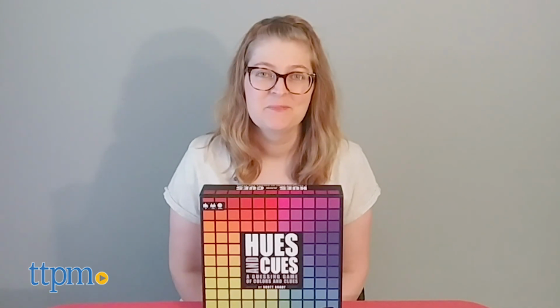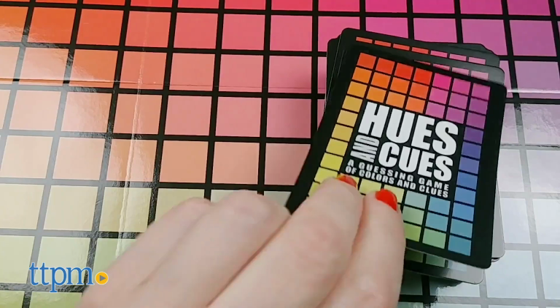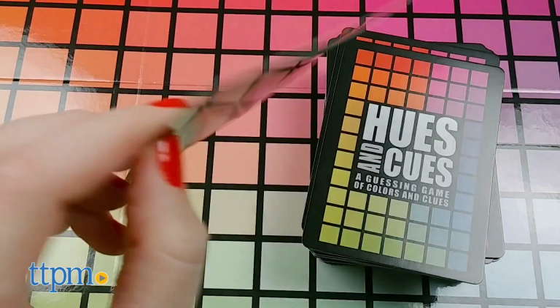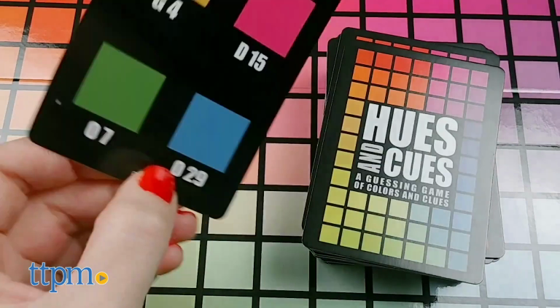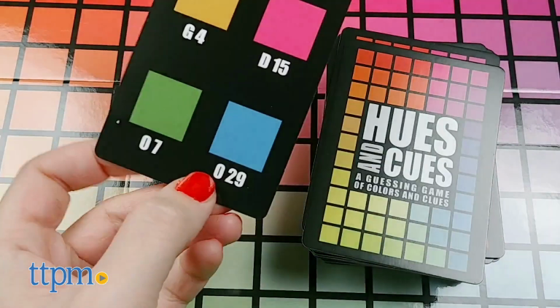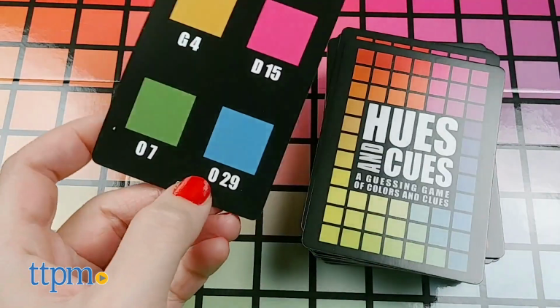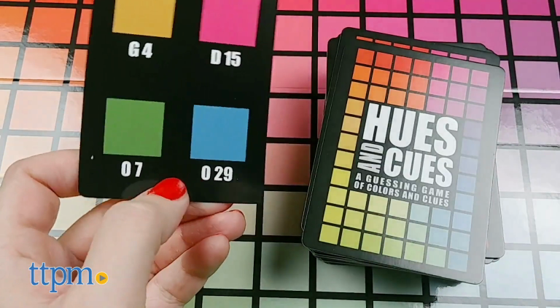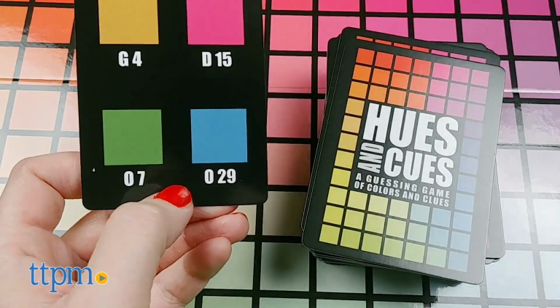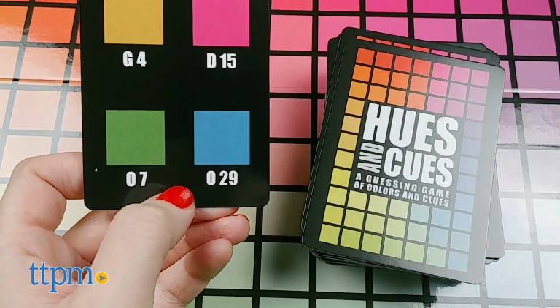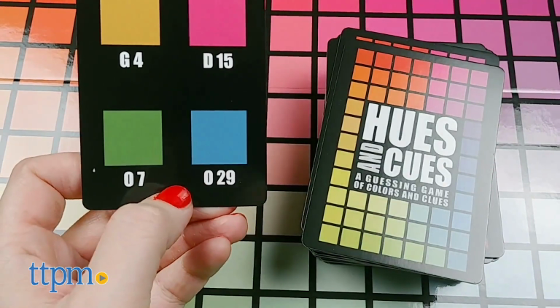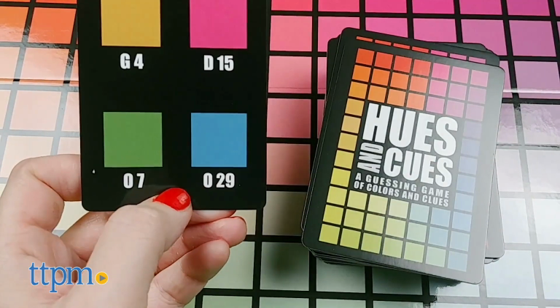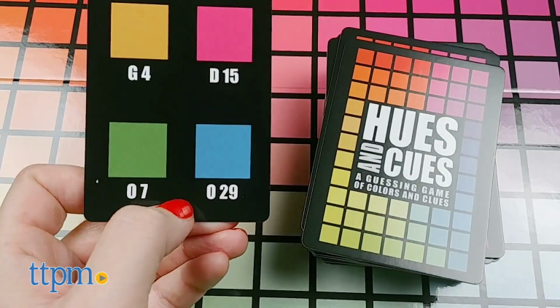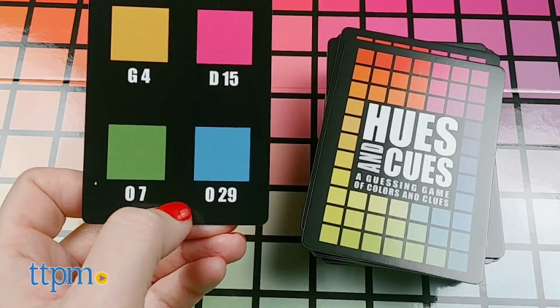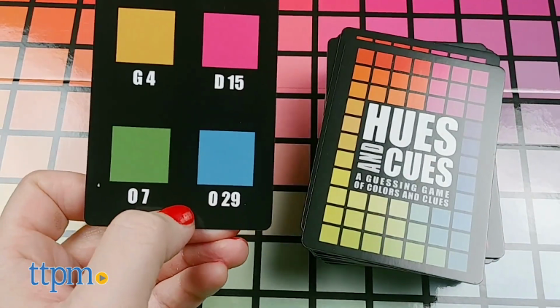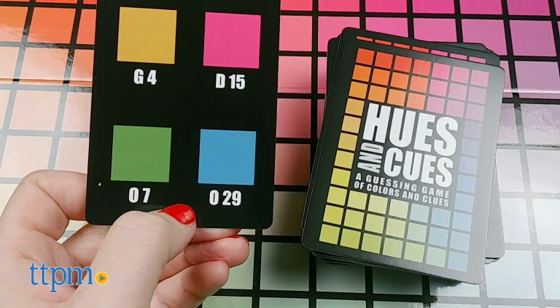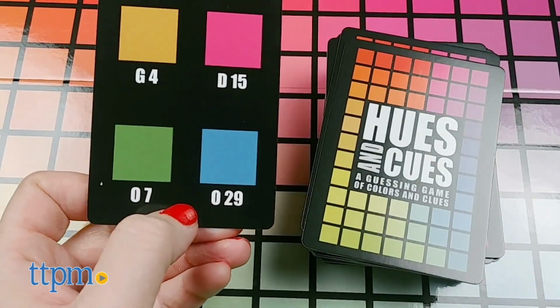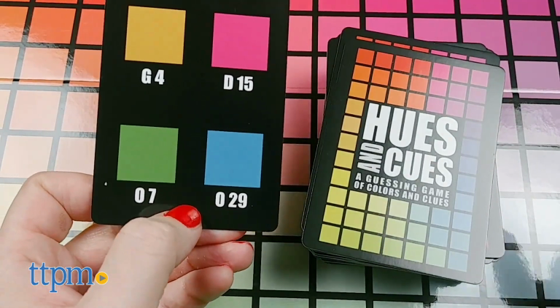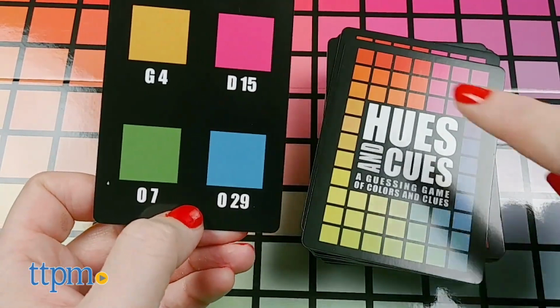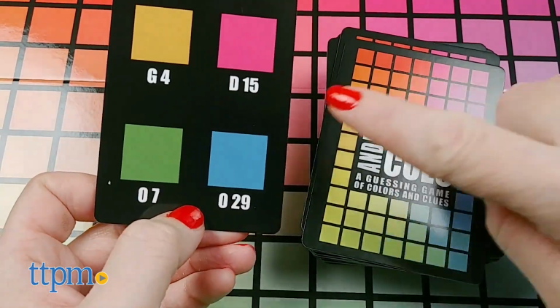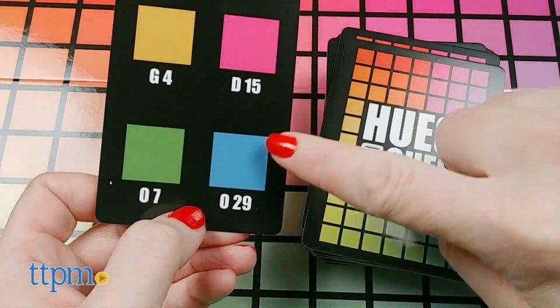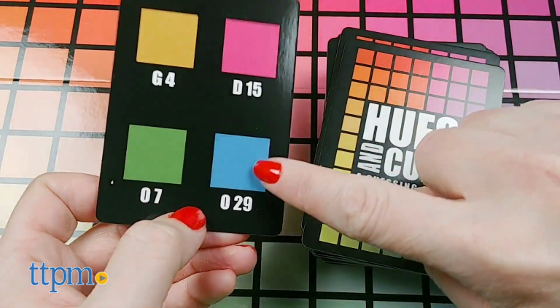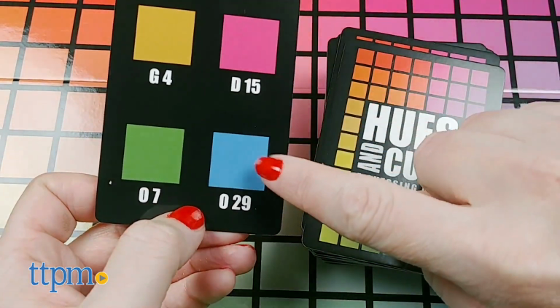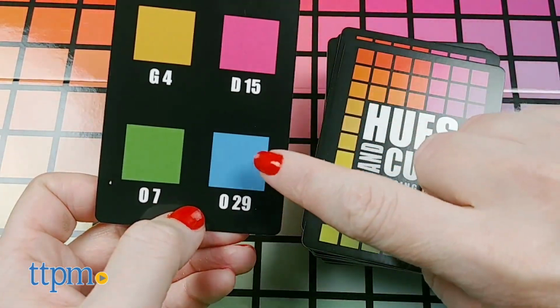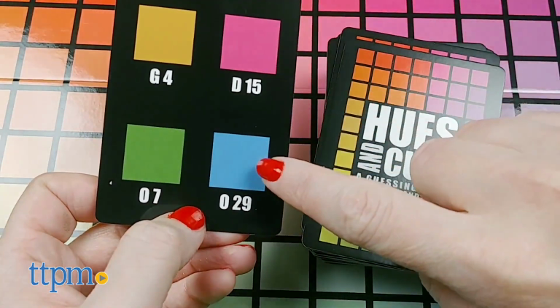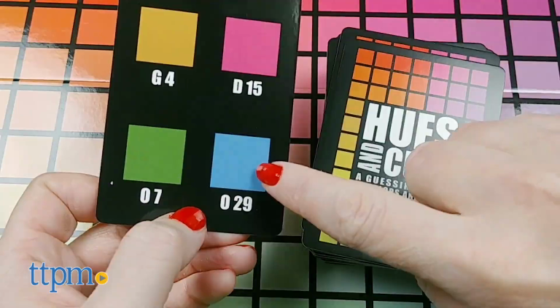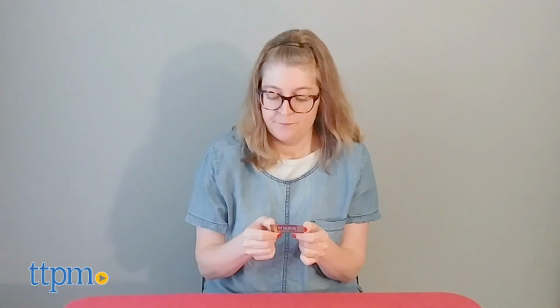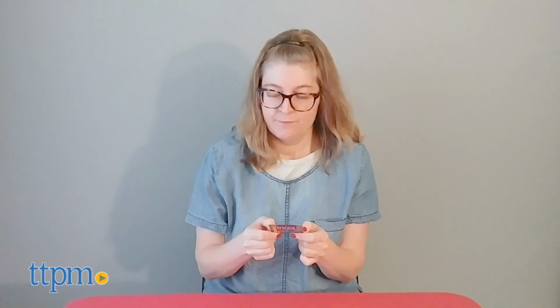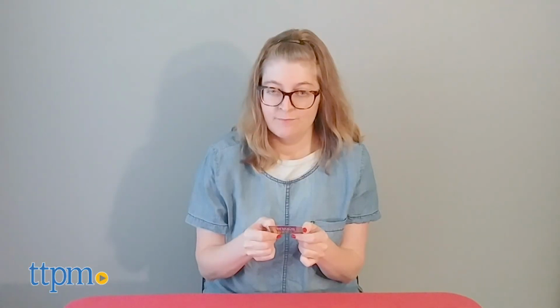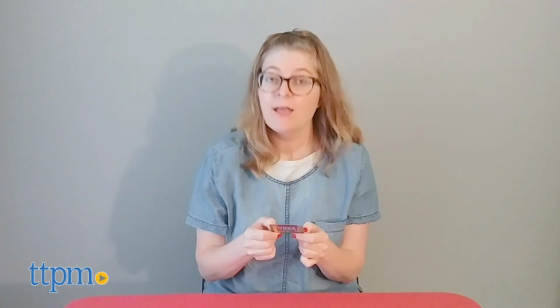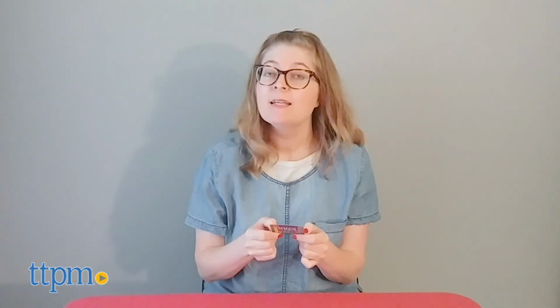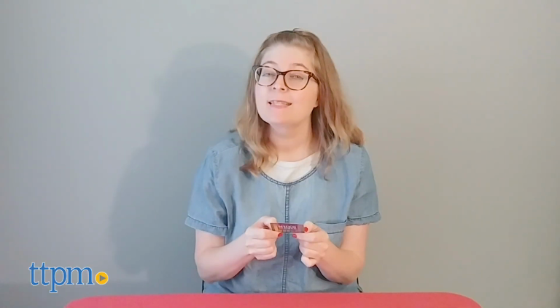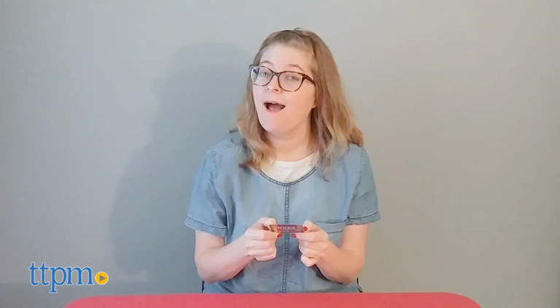Players take turns giving one and two word hints to get the other players to guess a specific color on the game board. Sky.